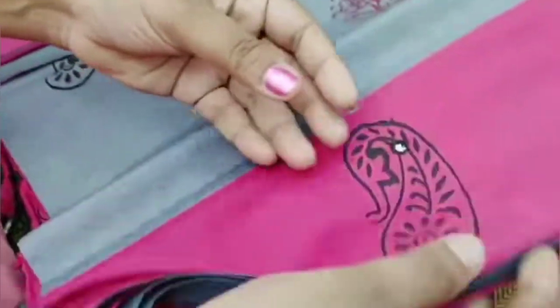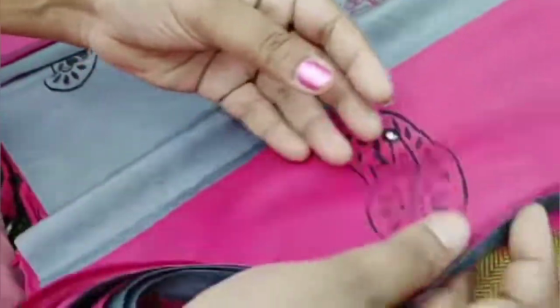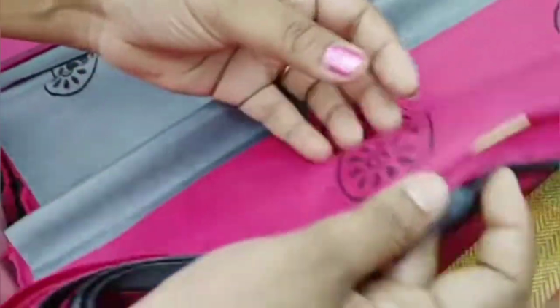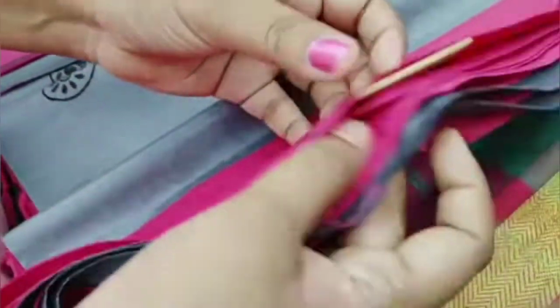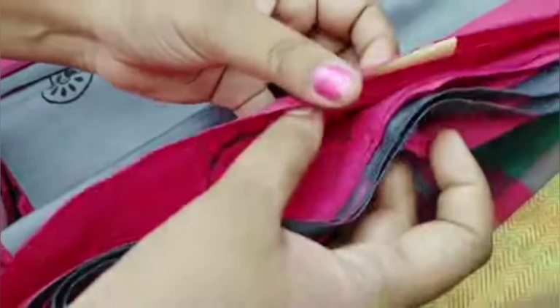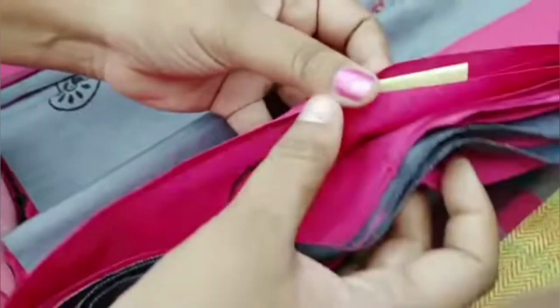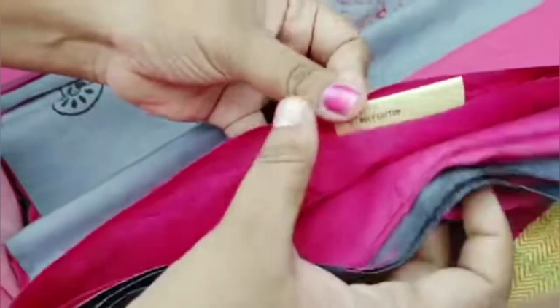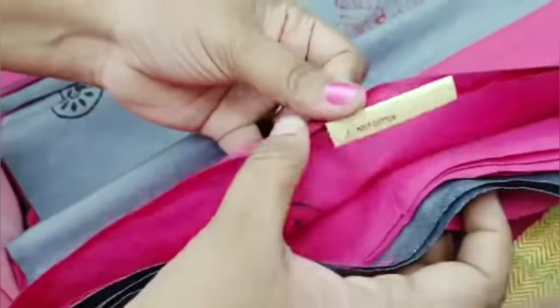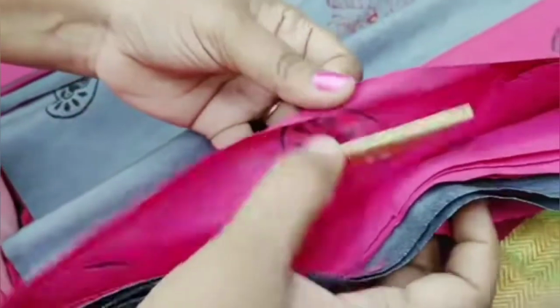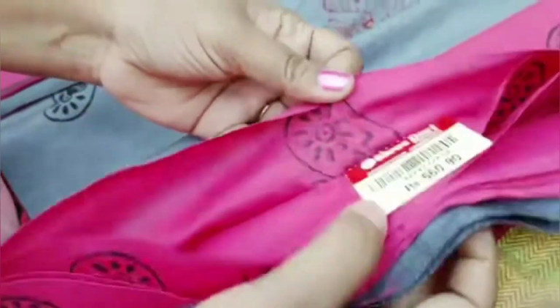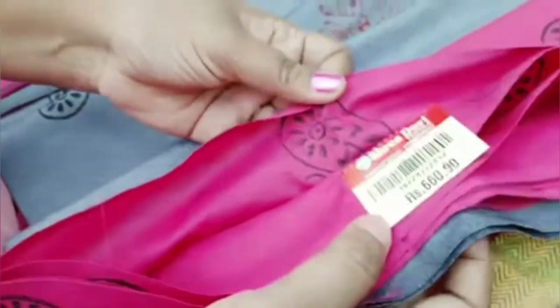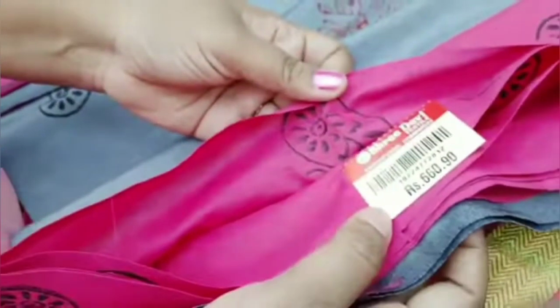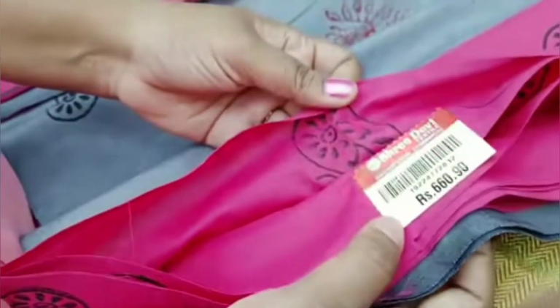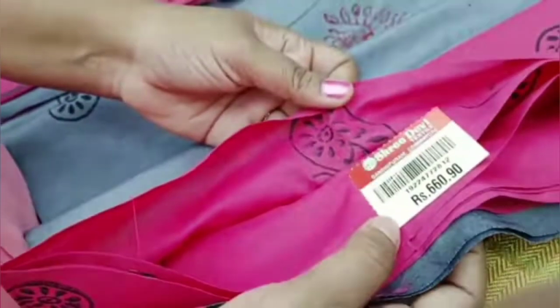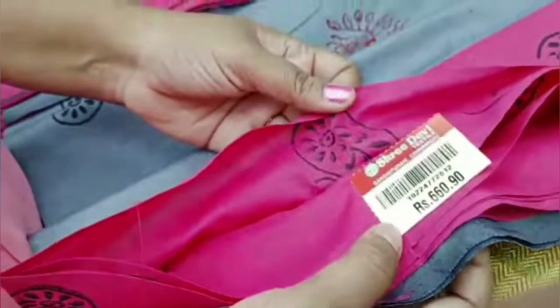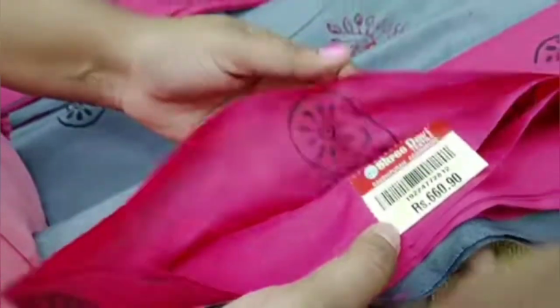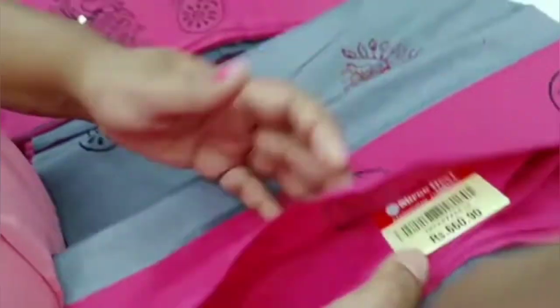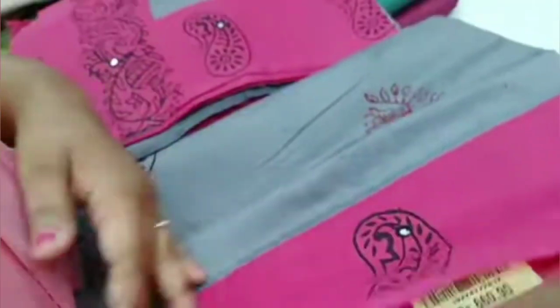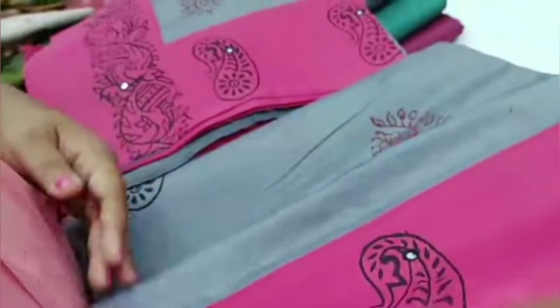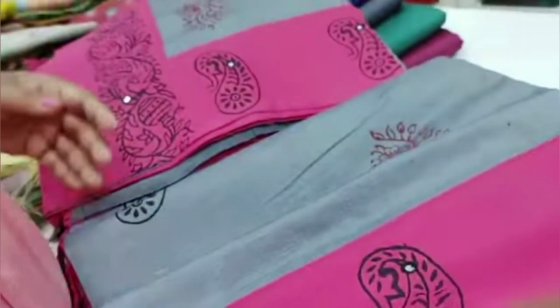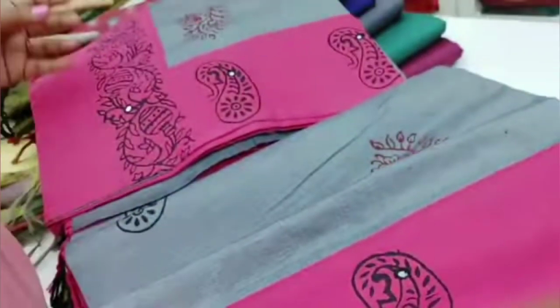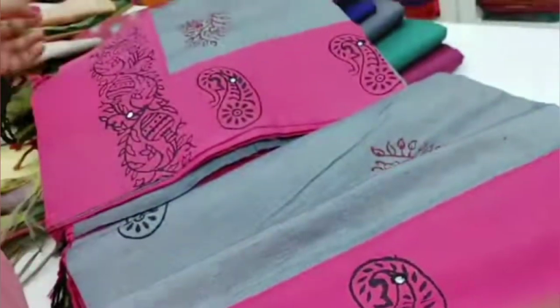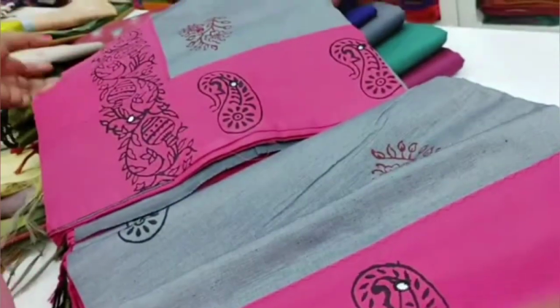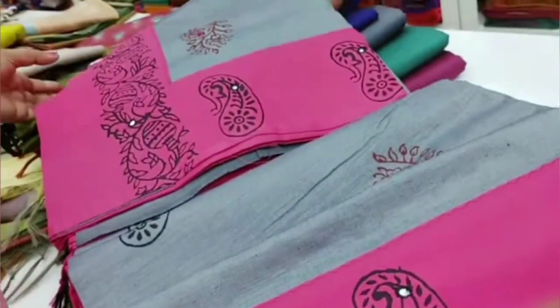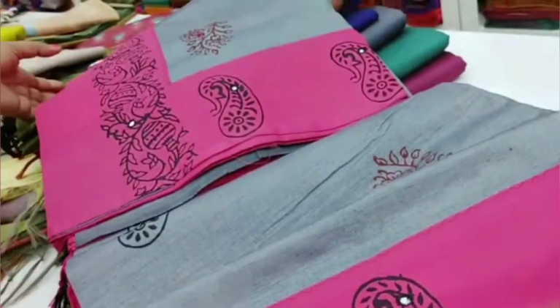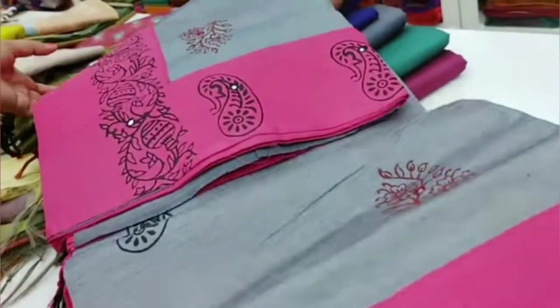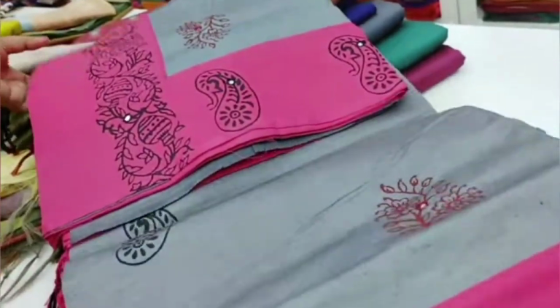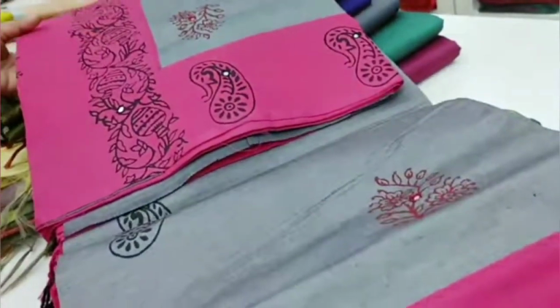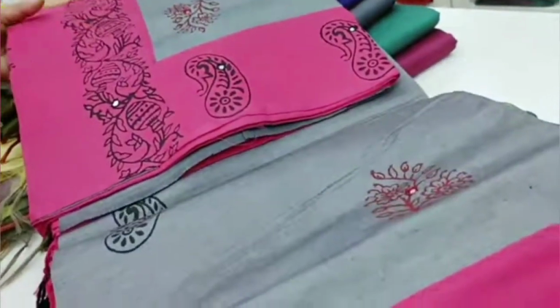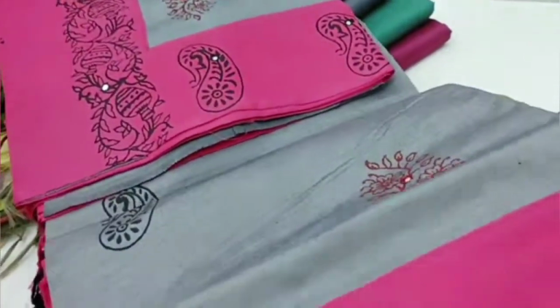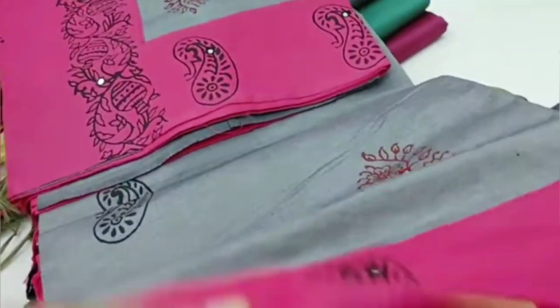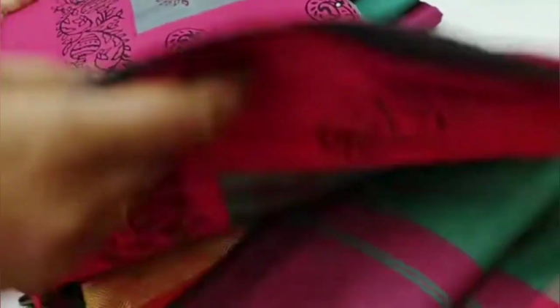It is $660. The cotton sarees are available in the same way.